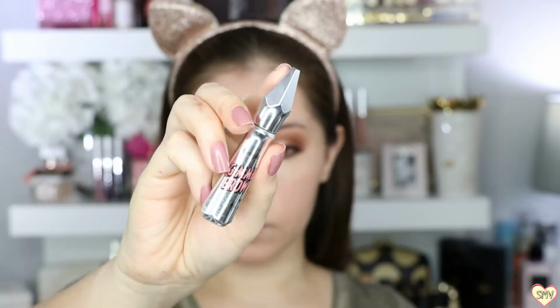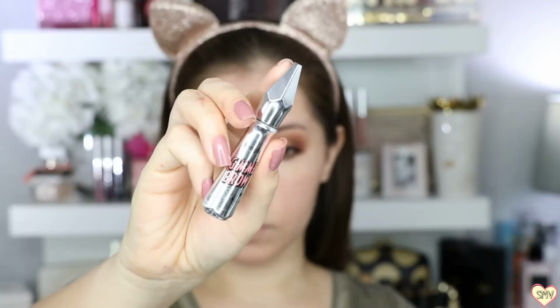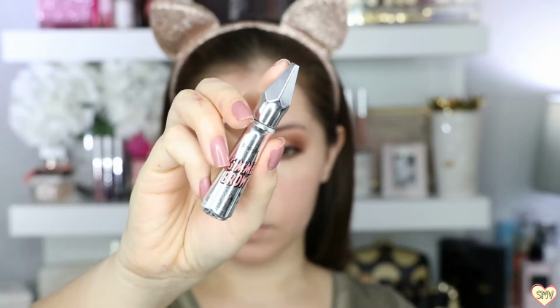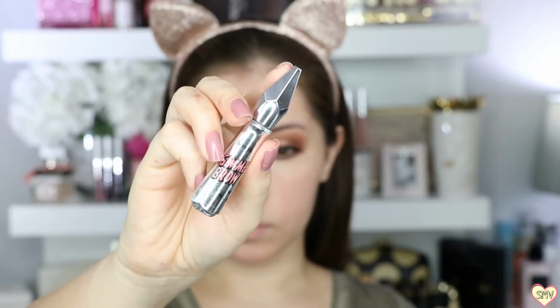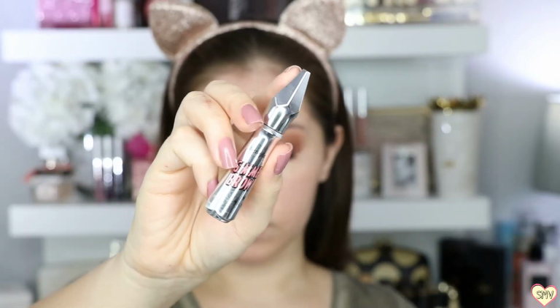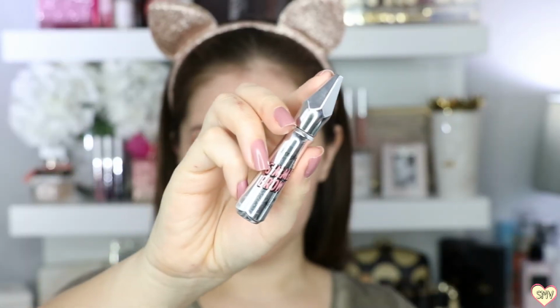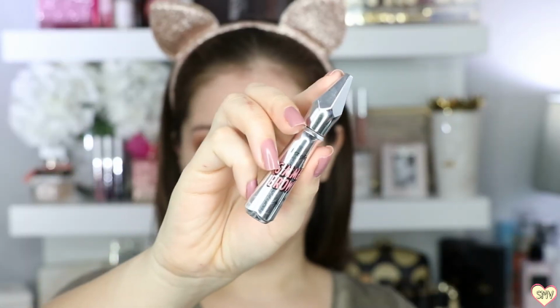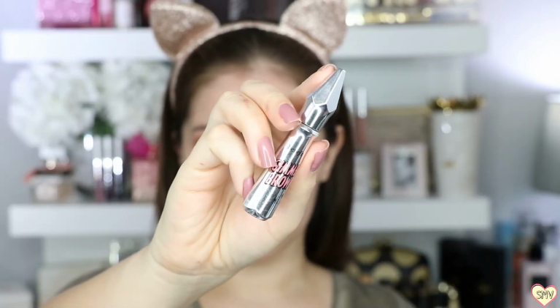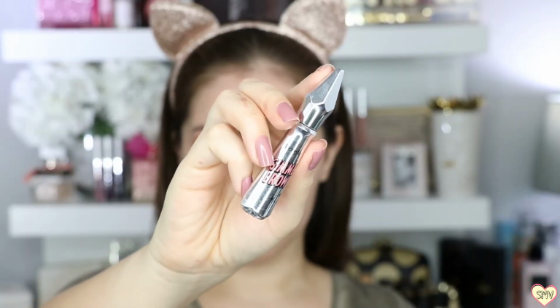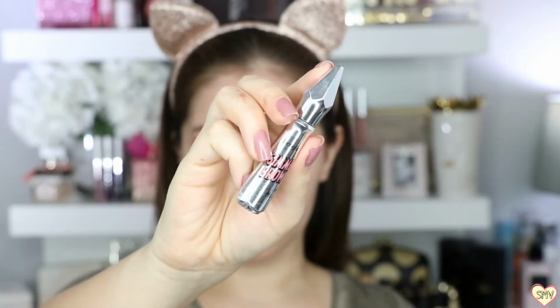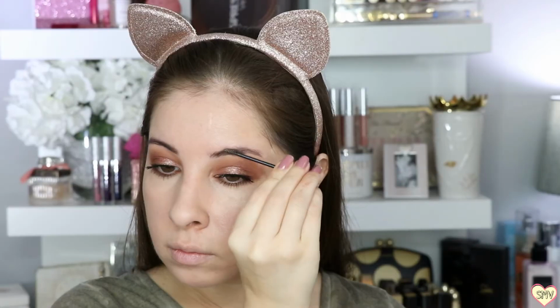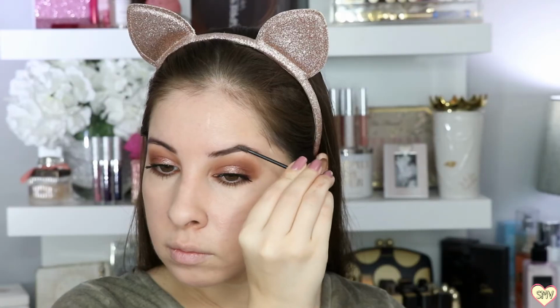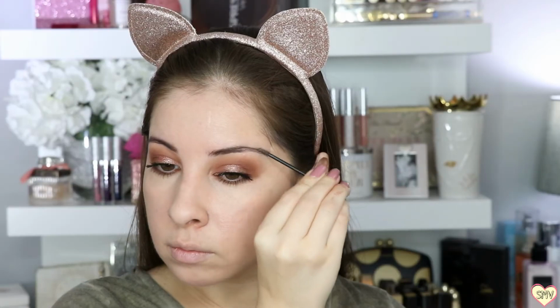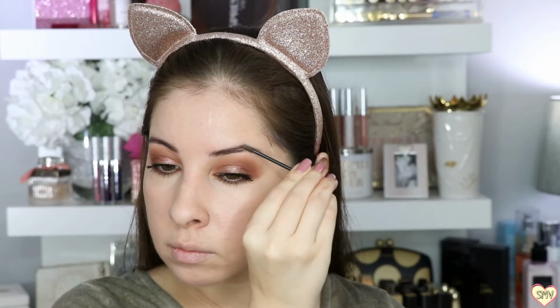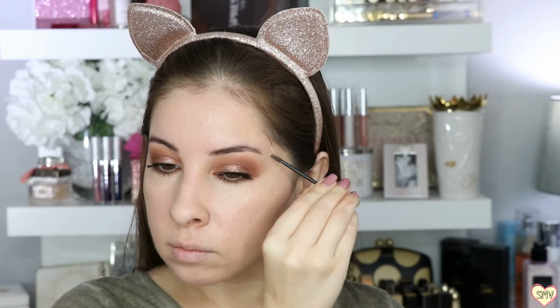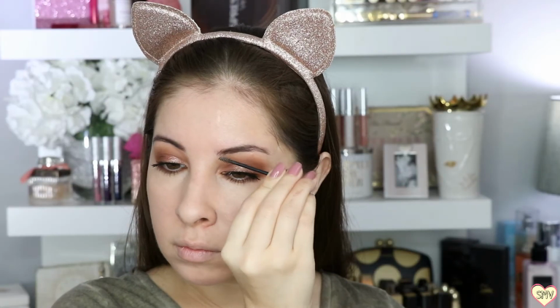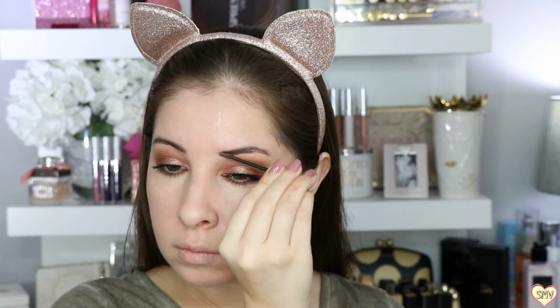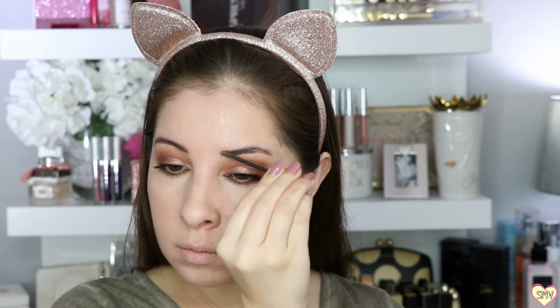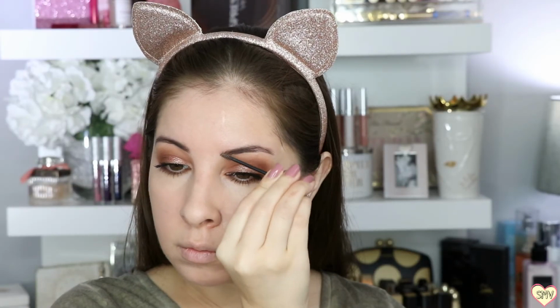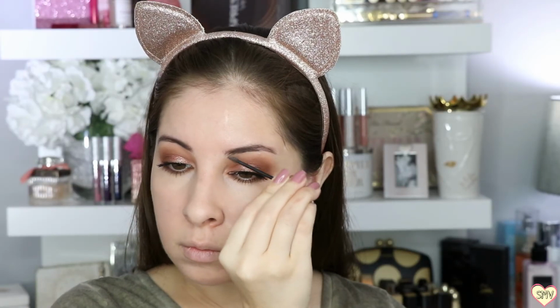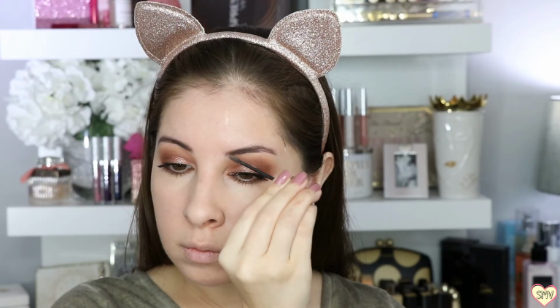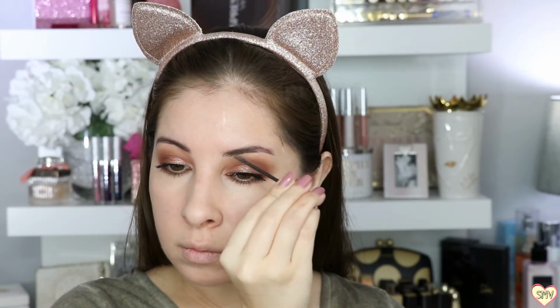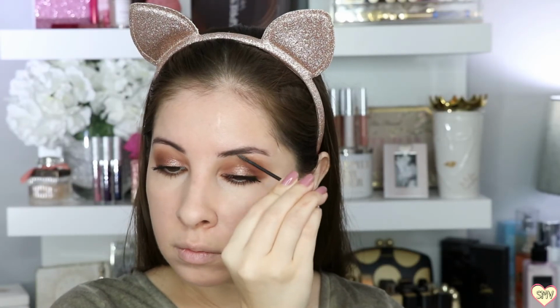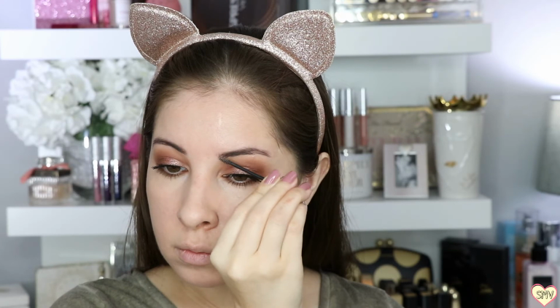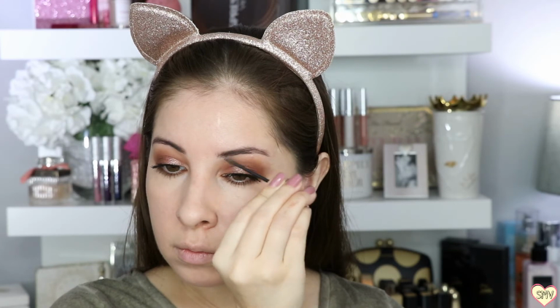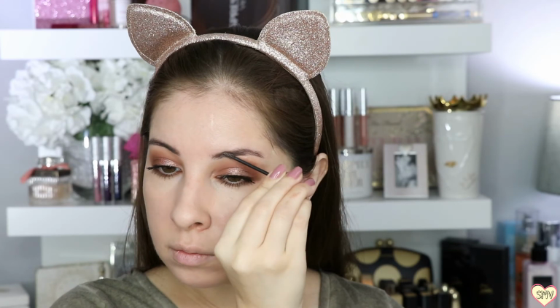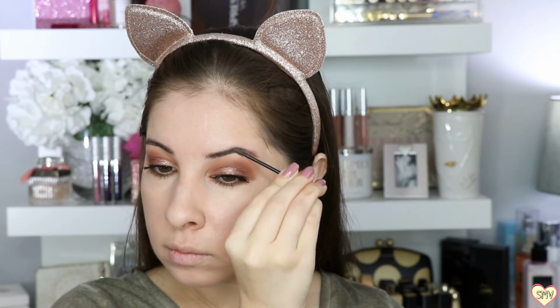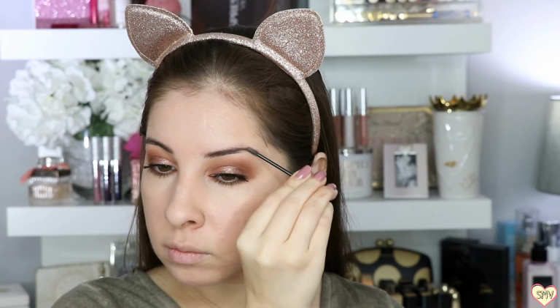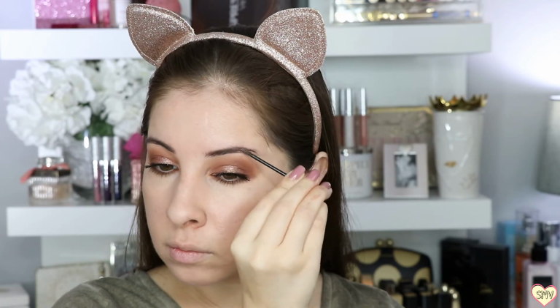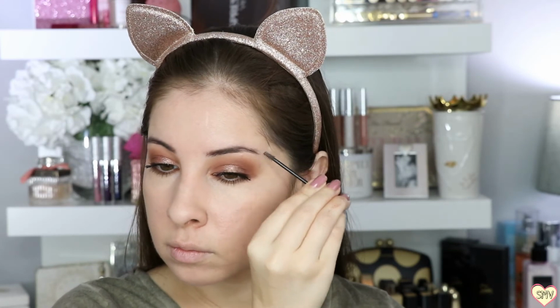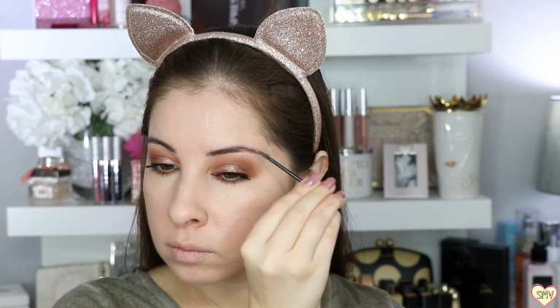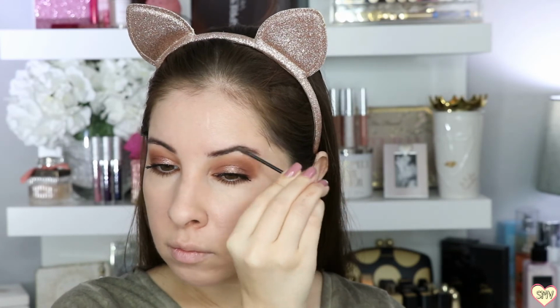If I had to pick one eyebrow product for the rest of my life, it would be the Benefits Gimme Brow. It's amazing.